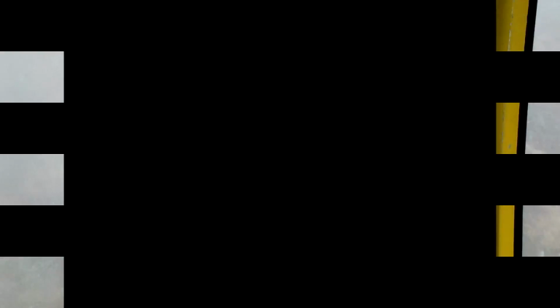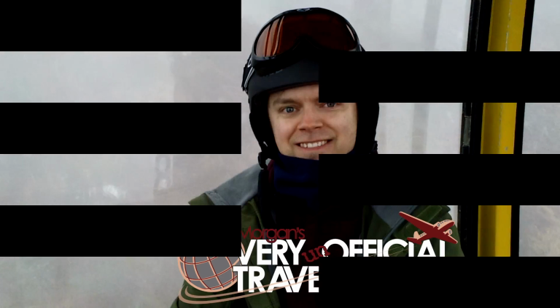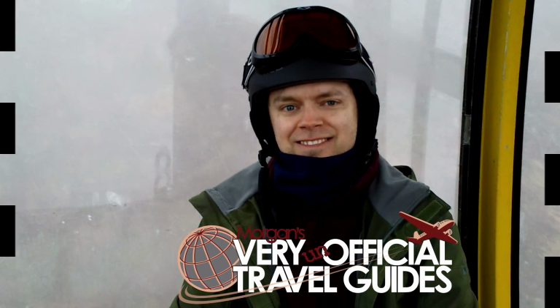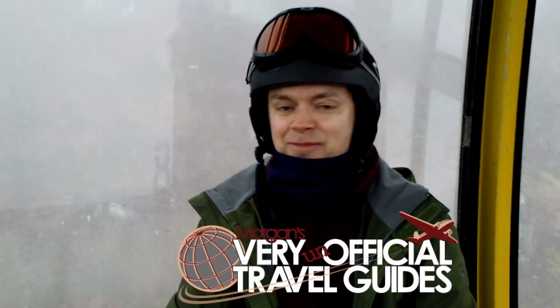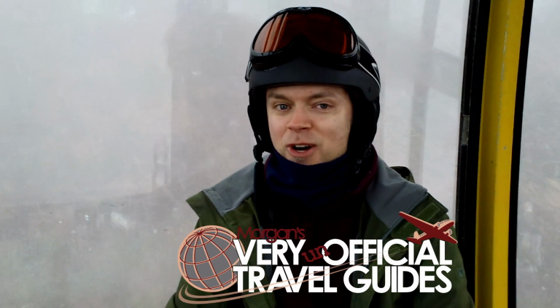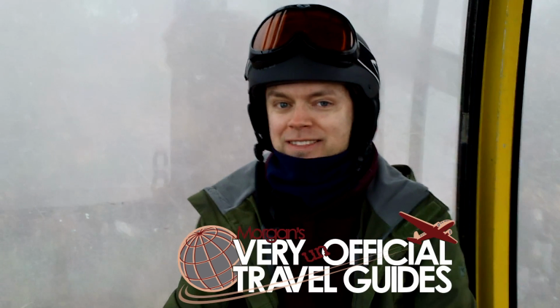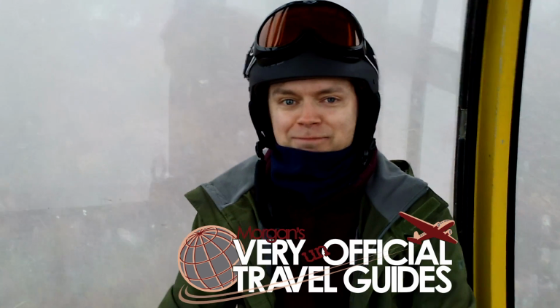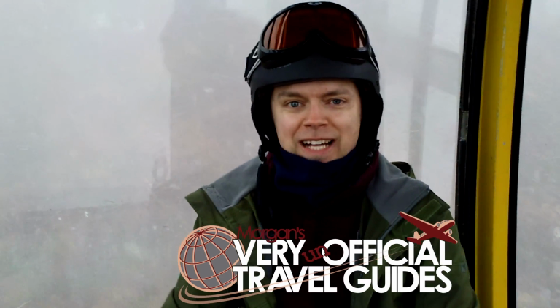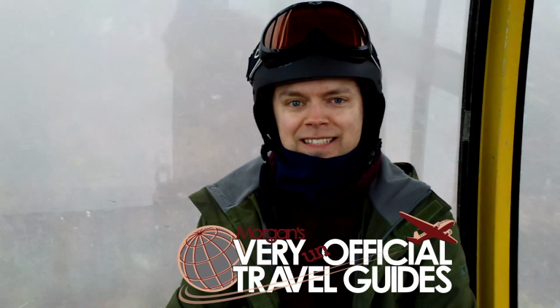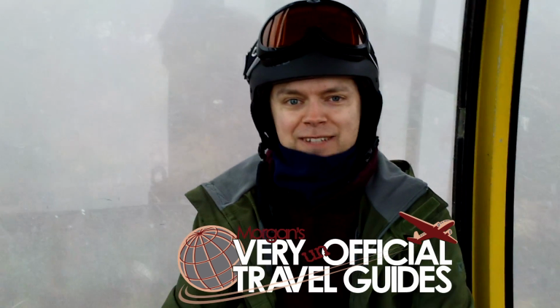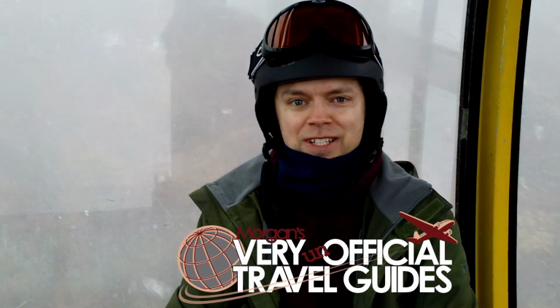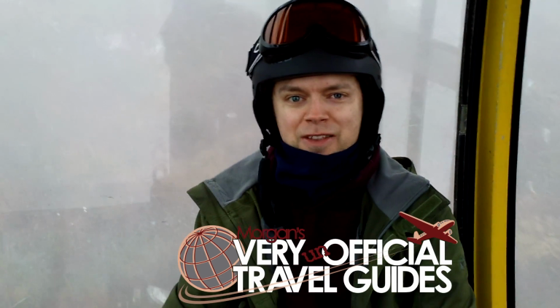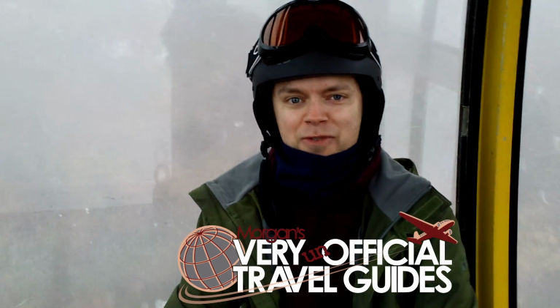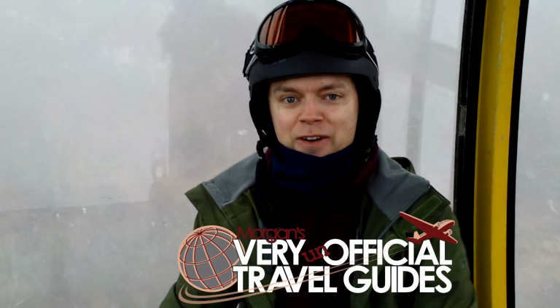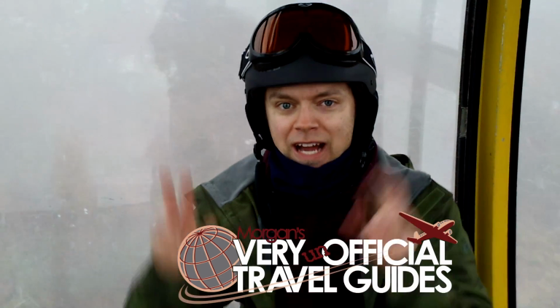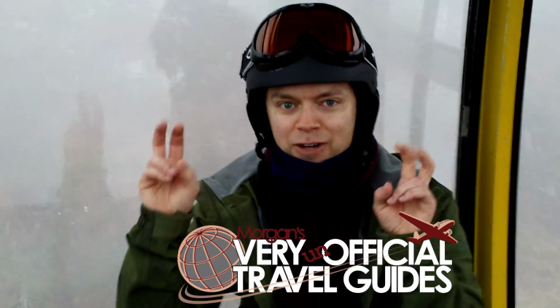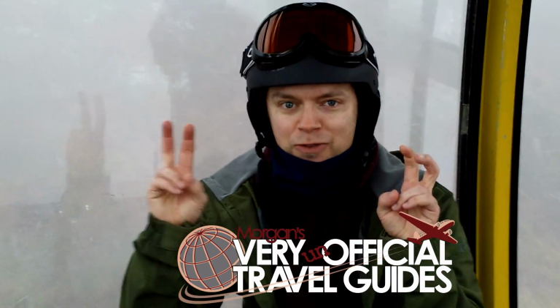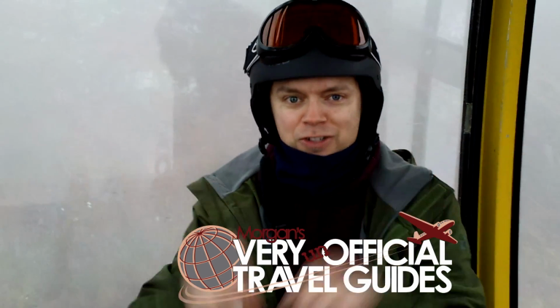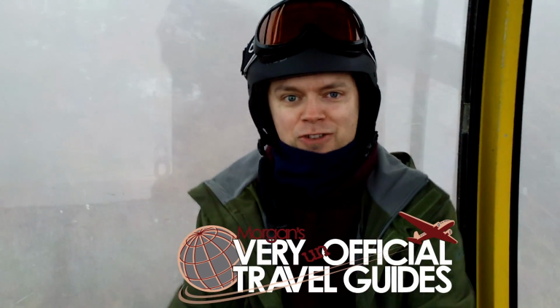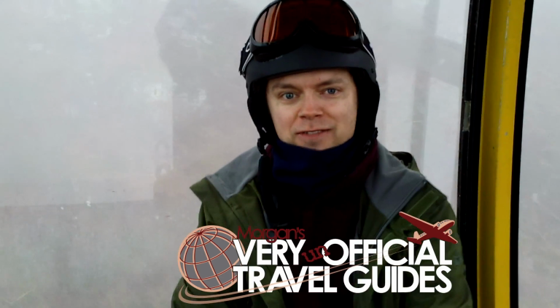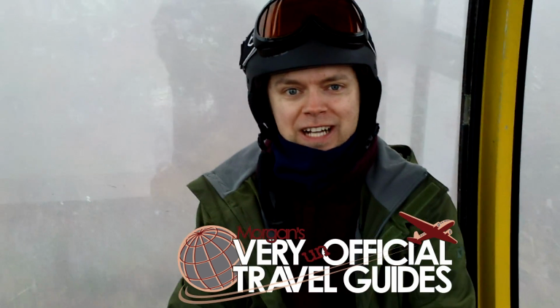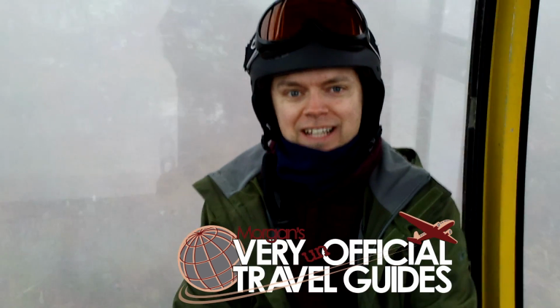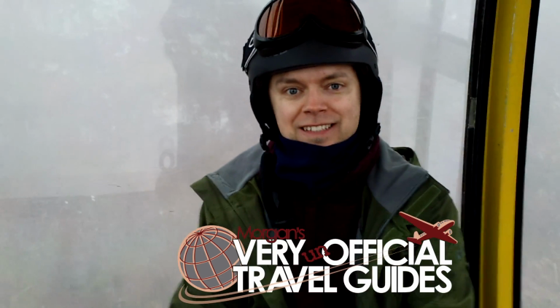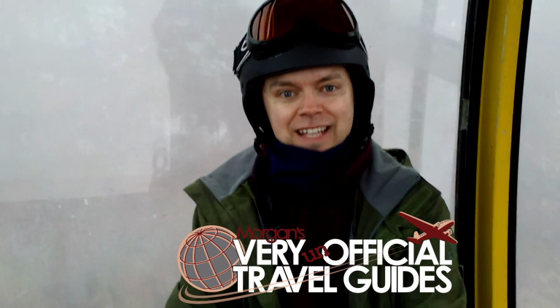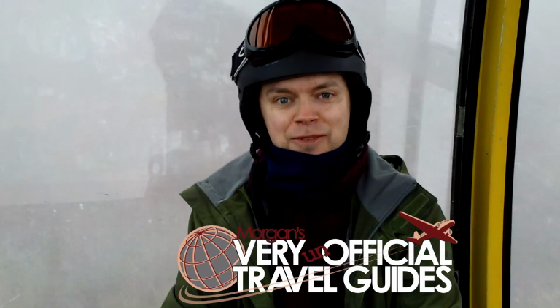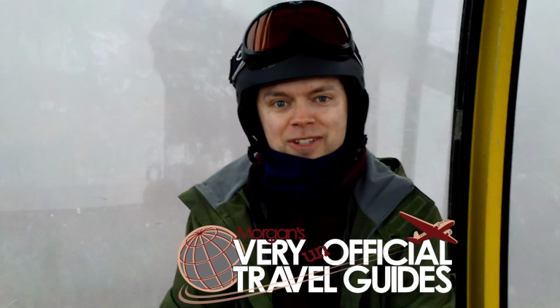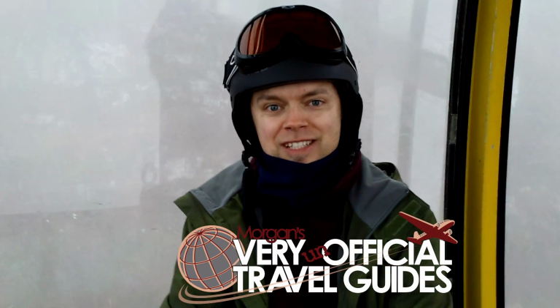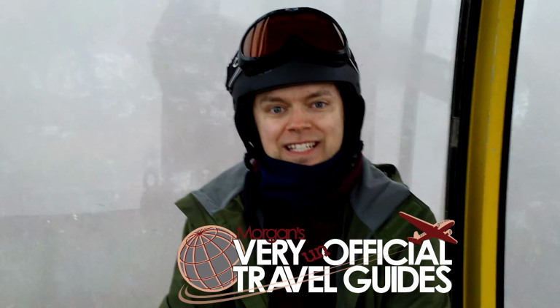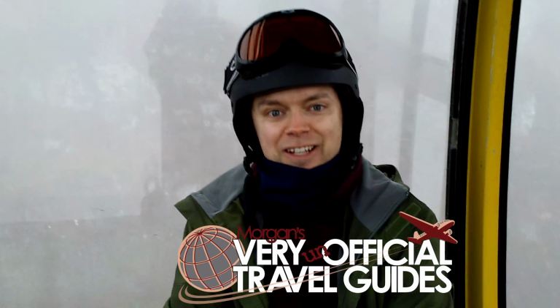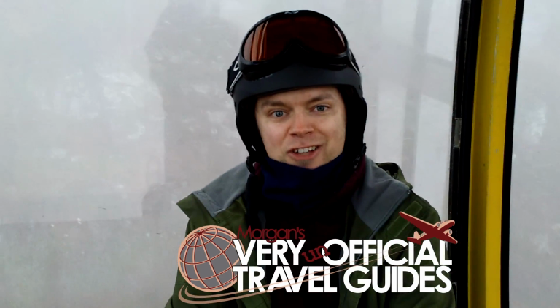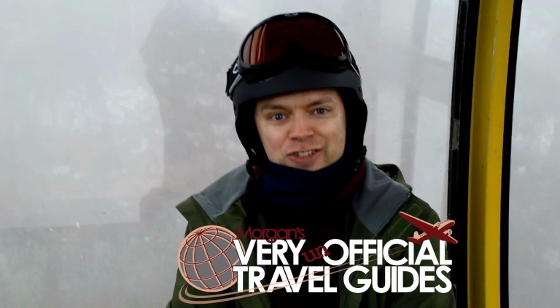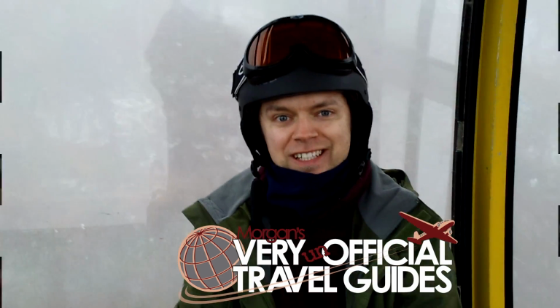Morgan, back again with another very unofficial travel guide. Today we're skiing in Austria.